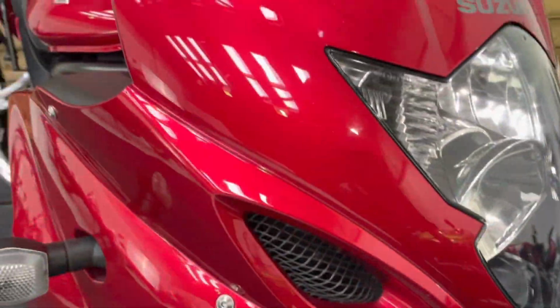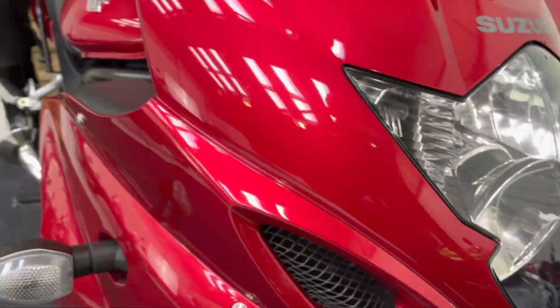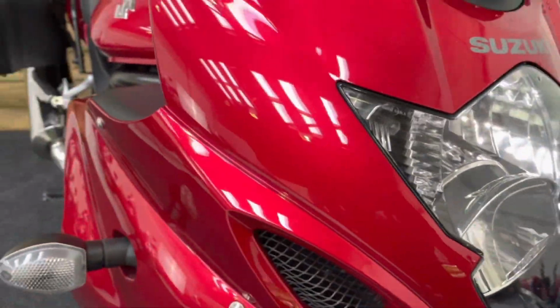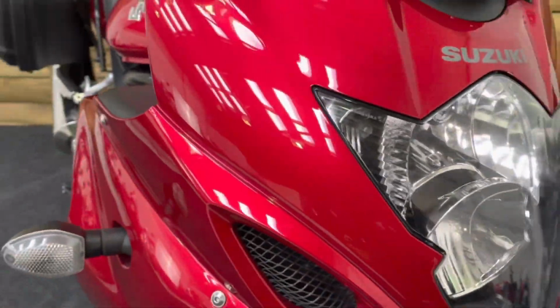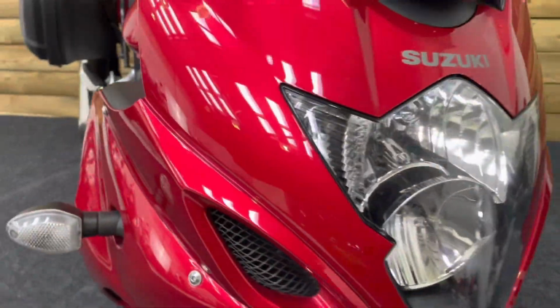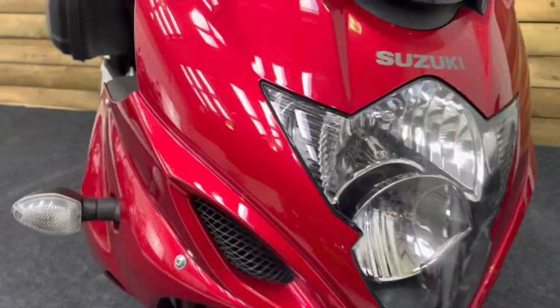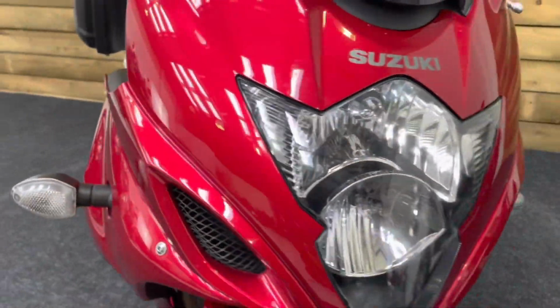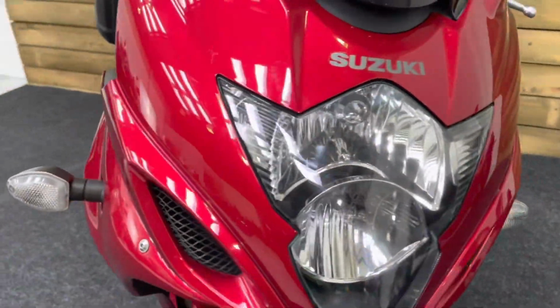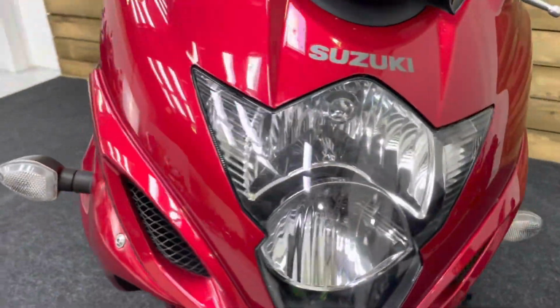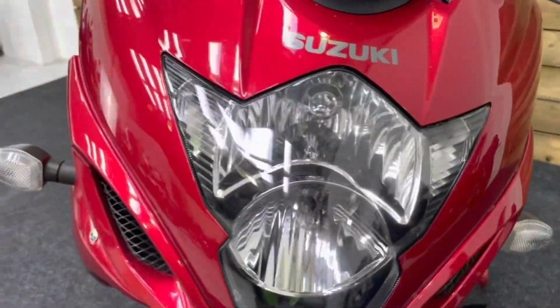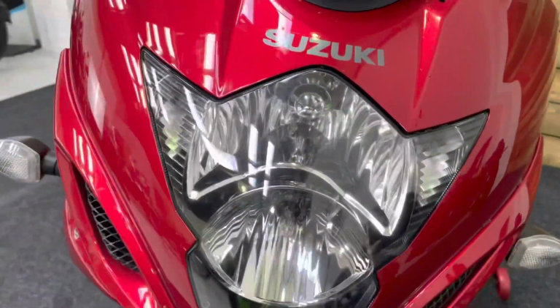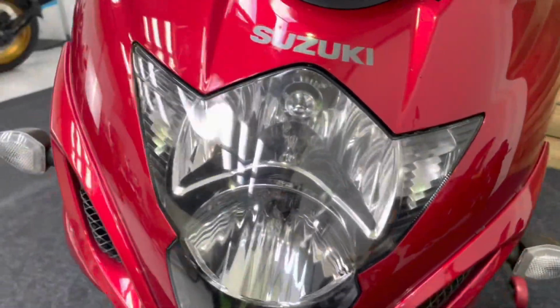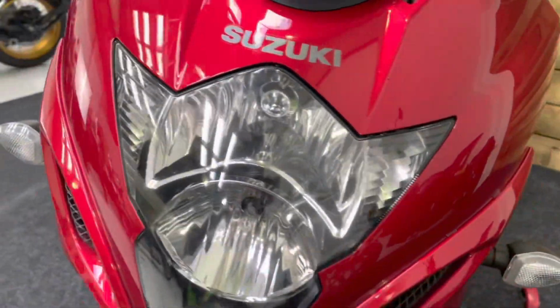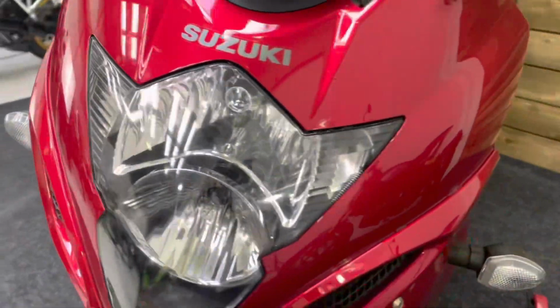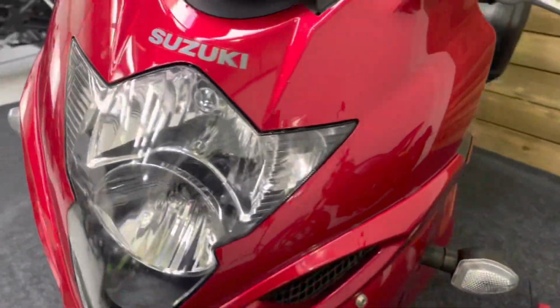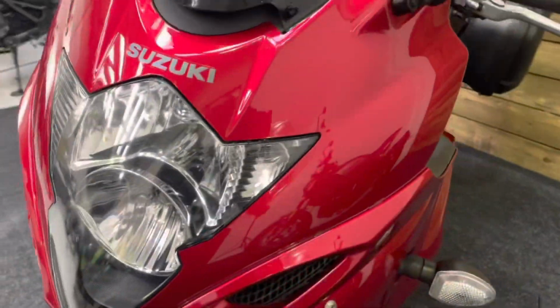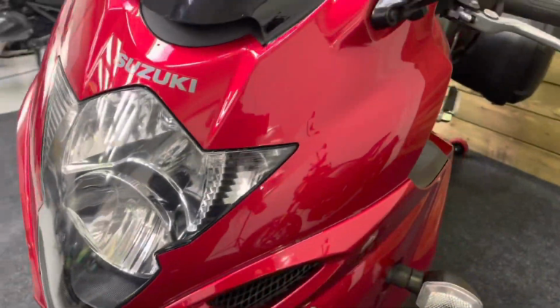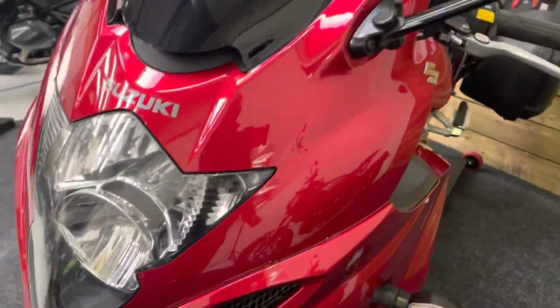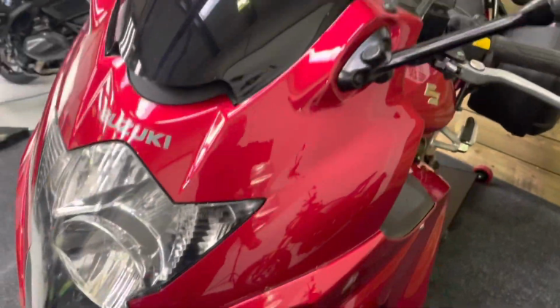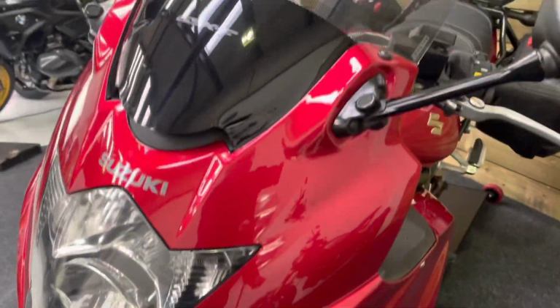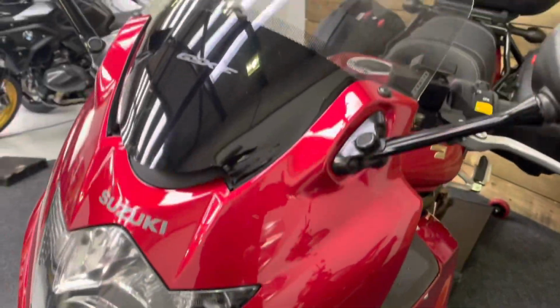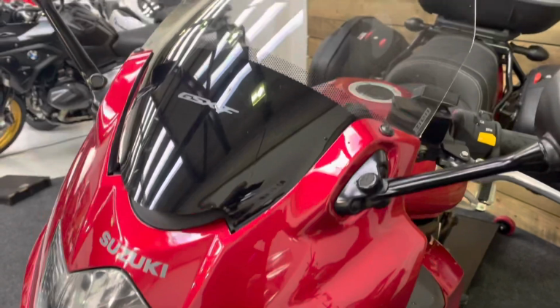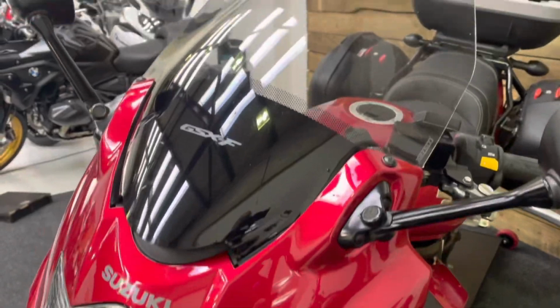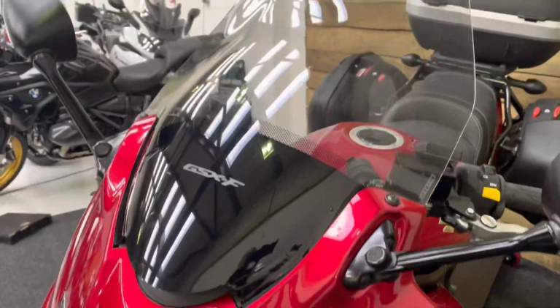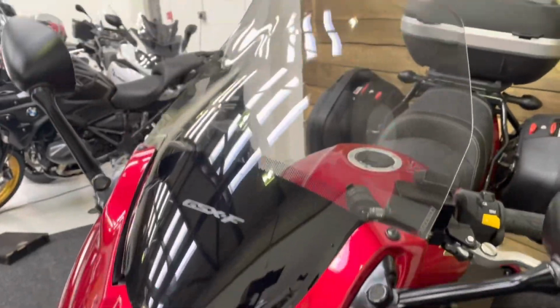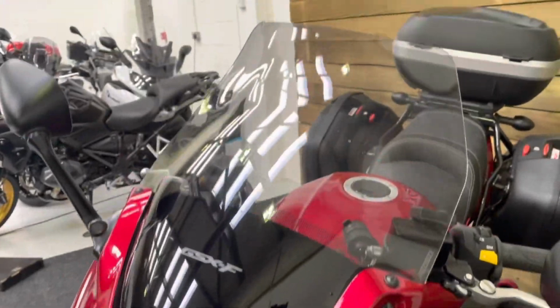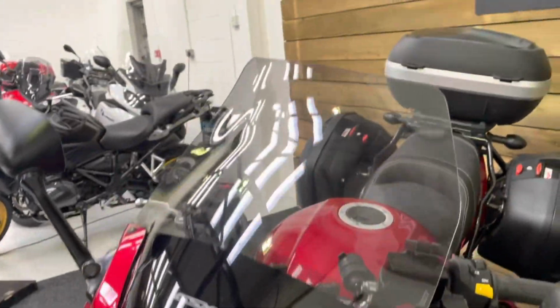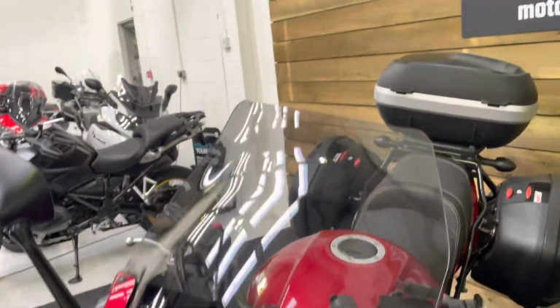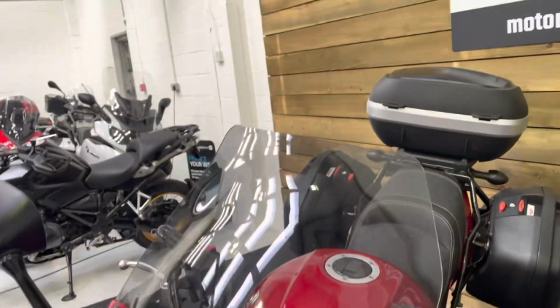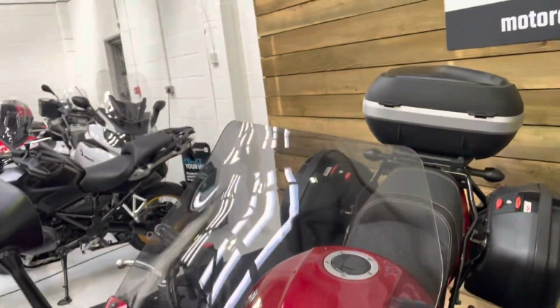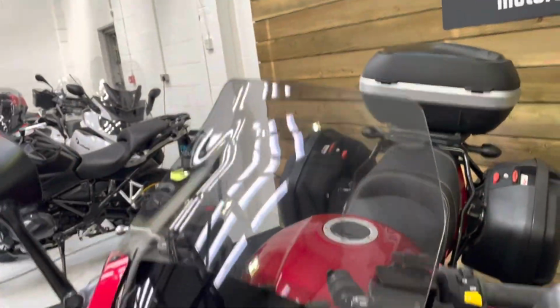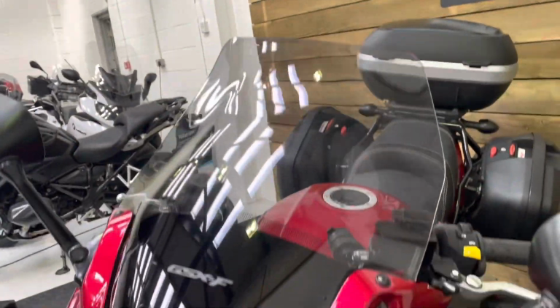The front of the bike — no stone chips to speak of, it's in great condition. You've got a touring screen there as well.